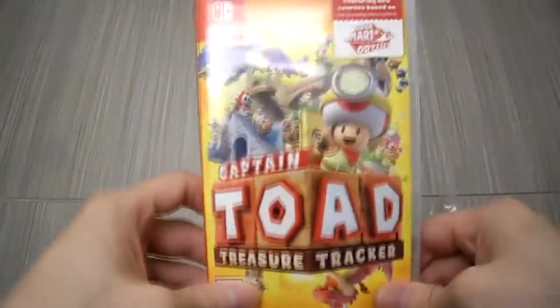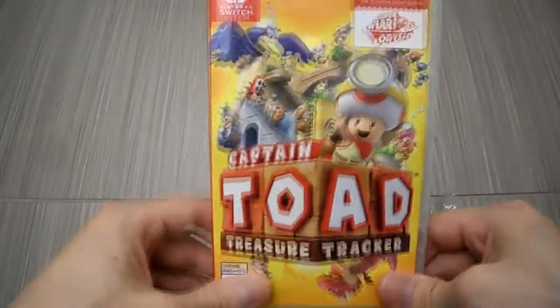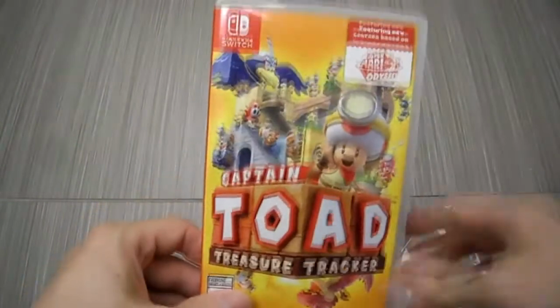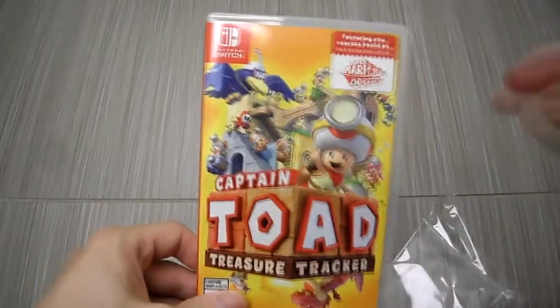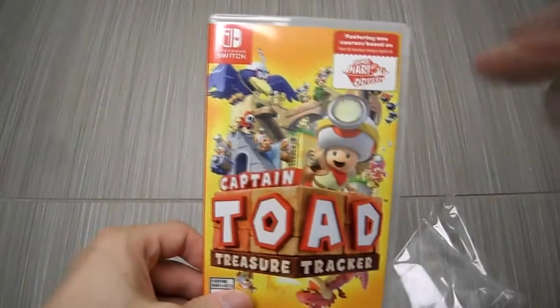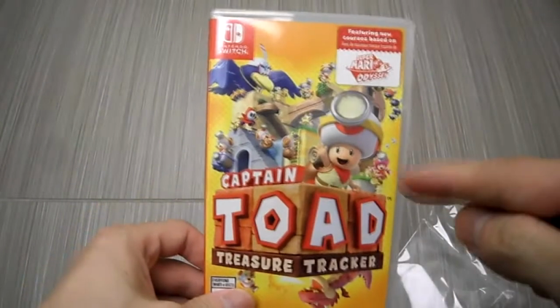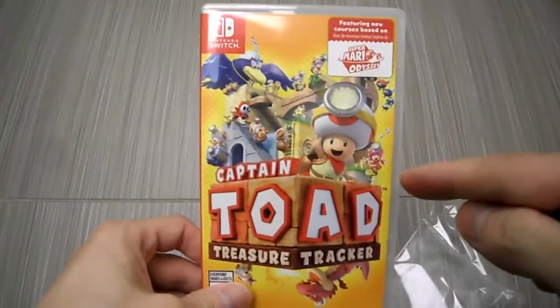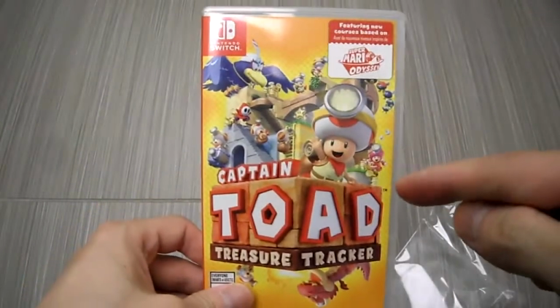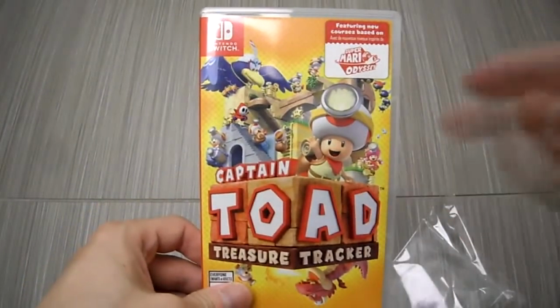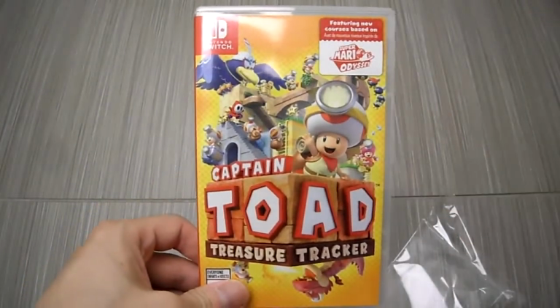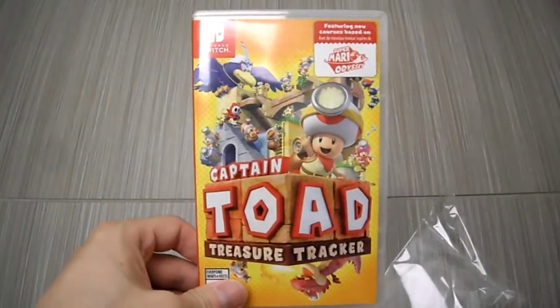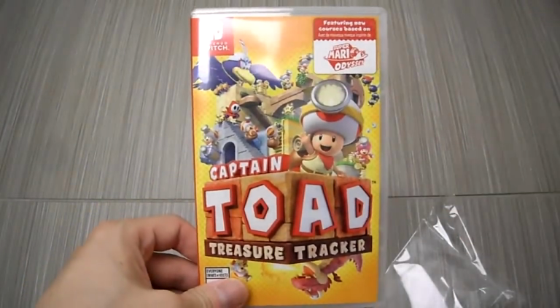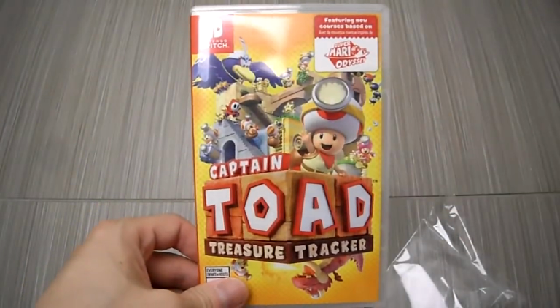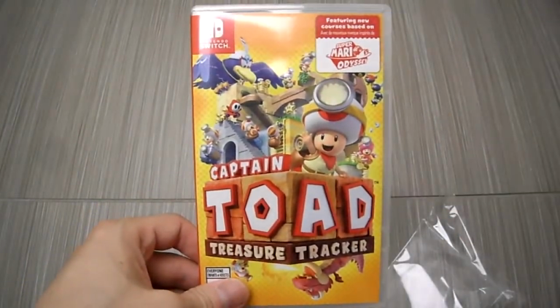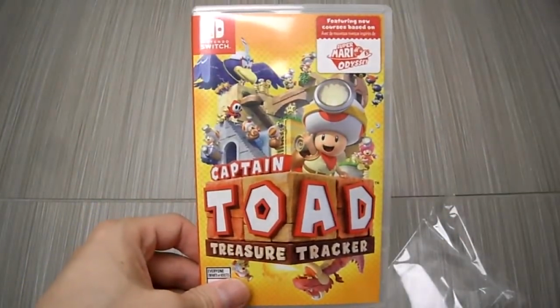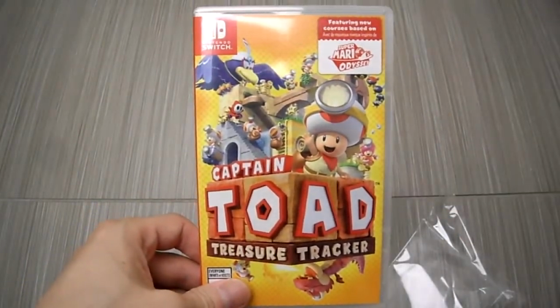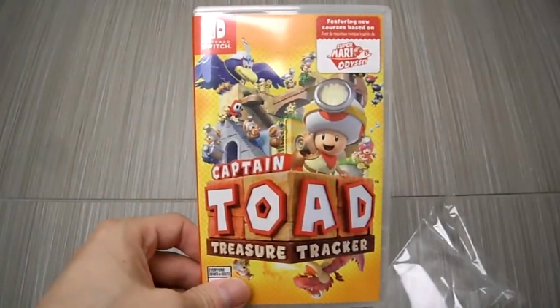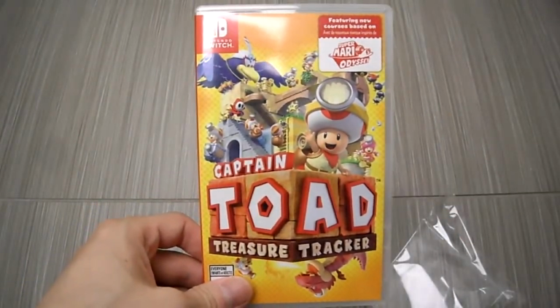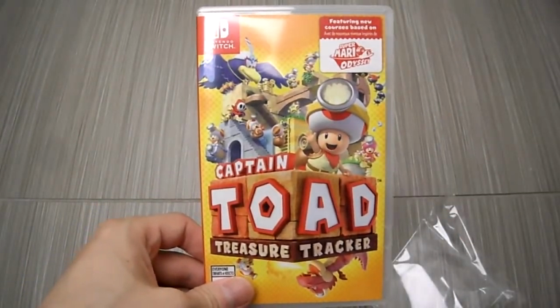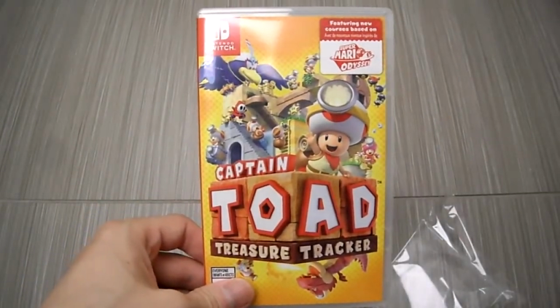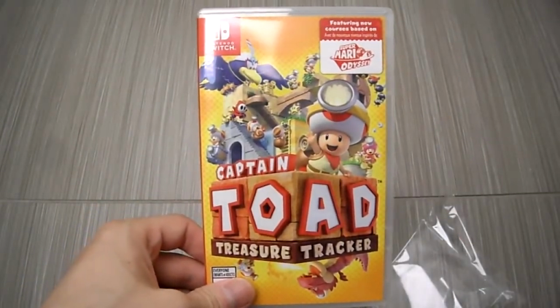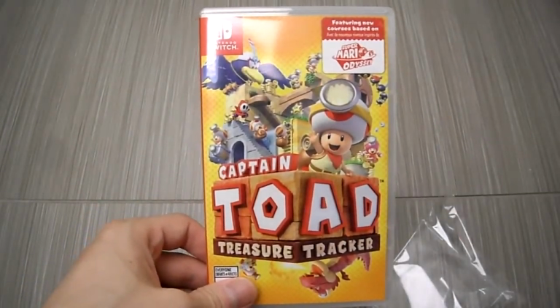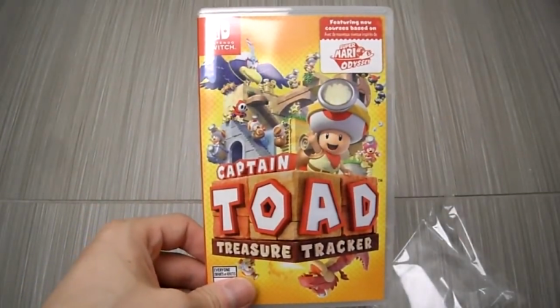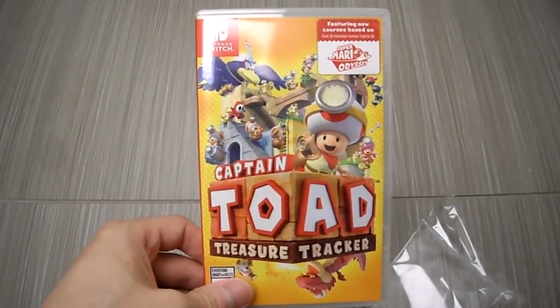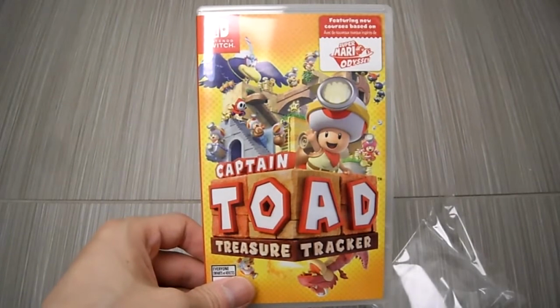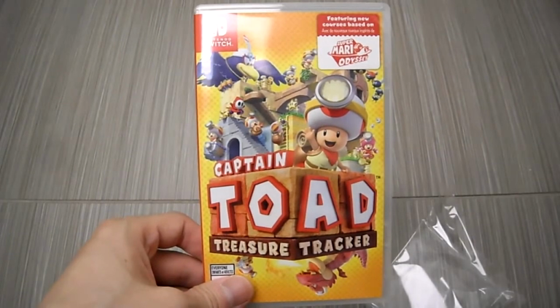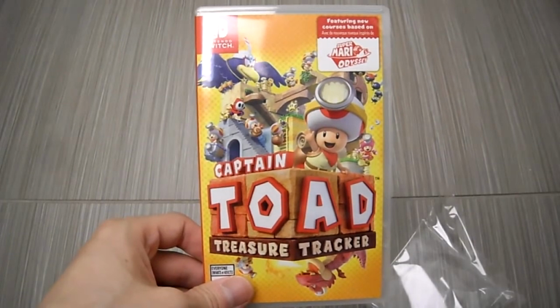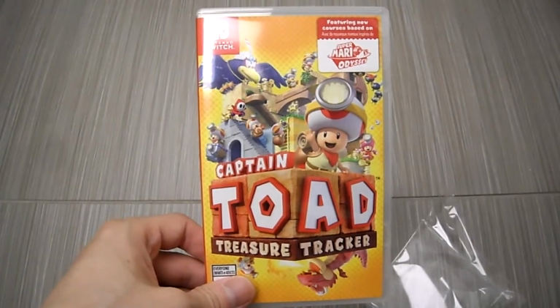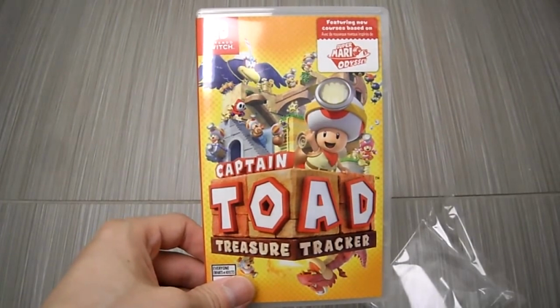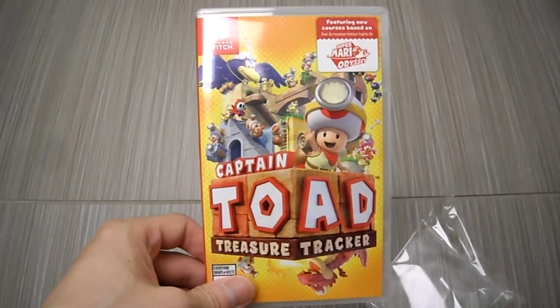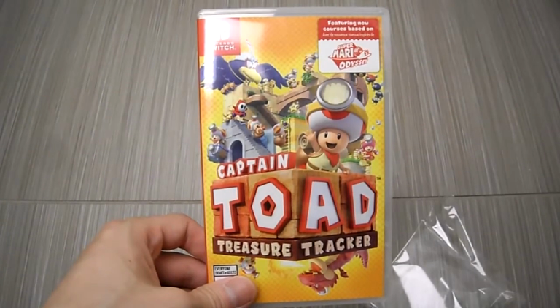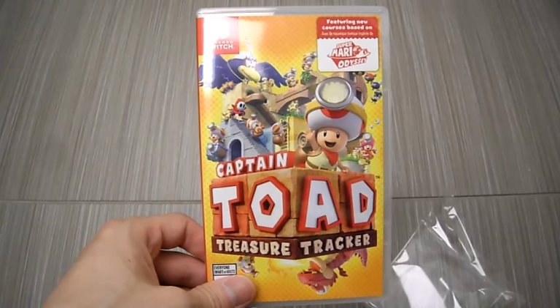Alright guys, stay tuned for some gameplay footage and my full review. And I'm going to be unboxing the 3DS version as well.